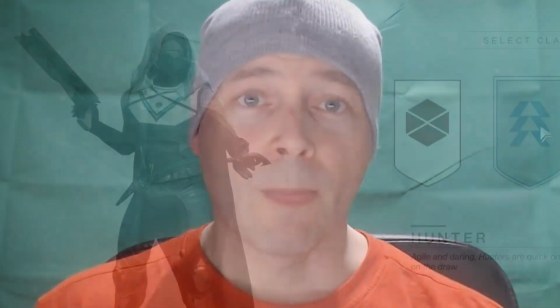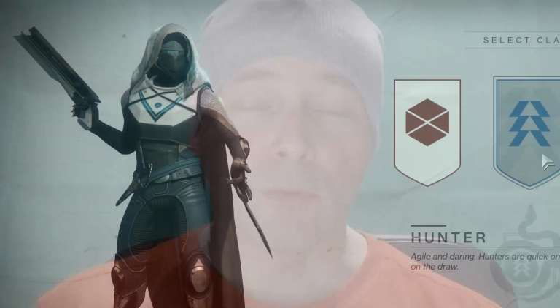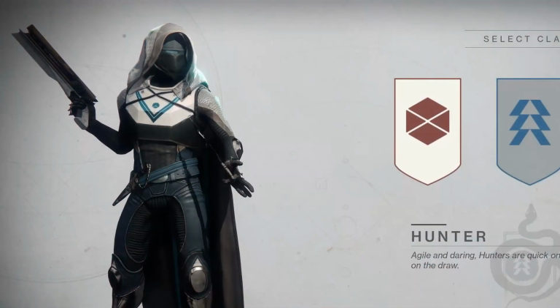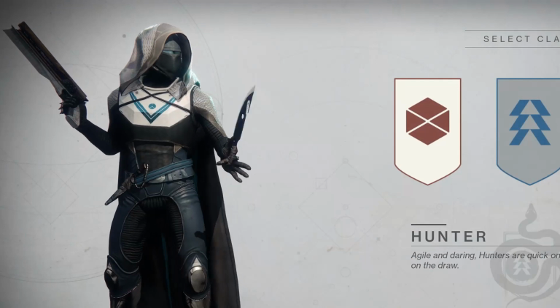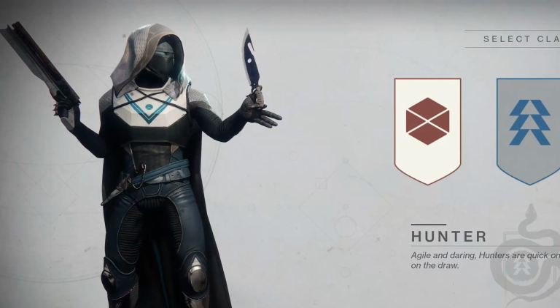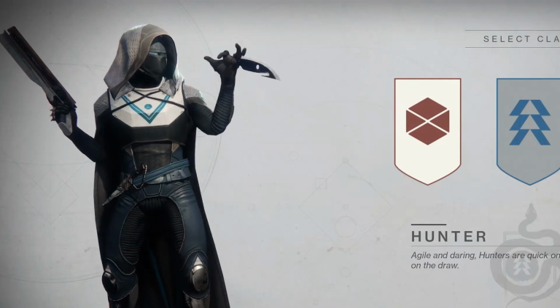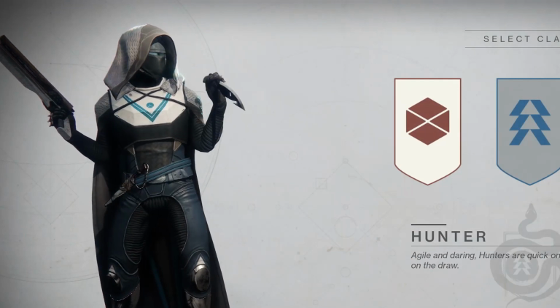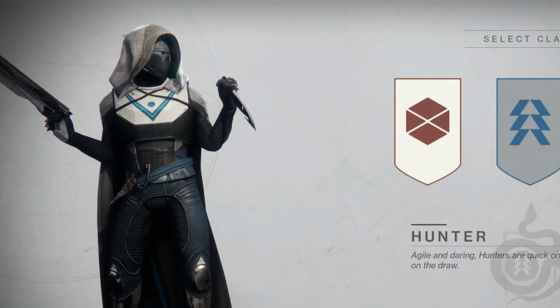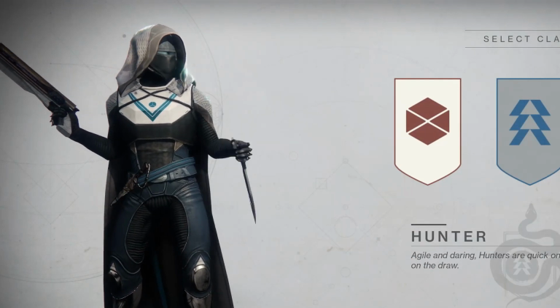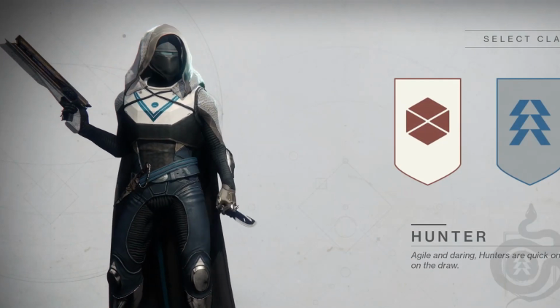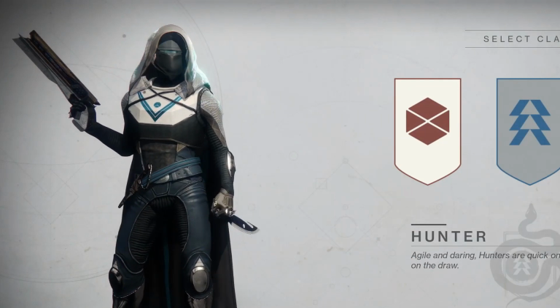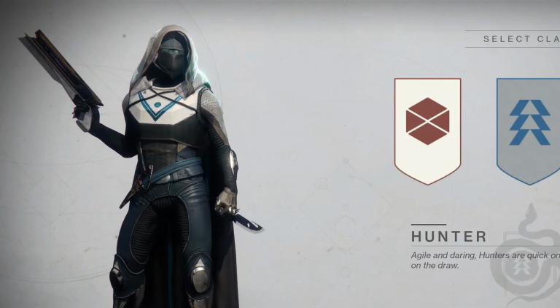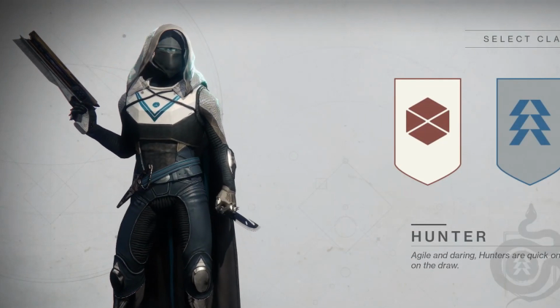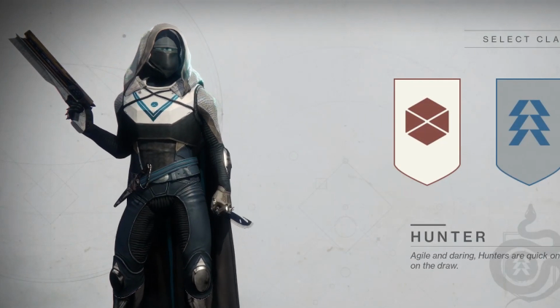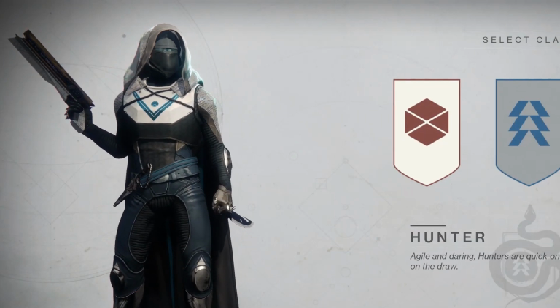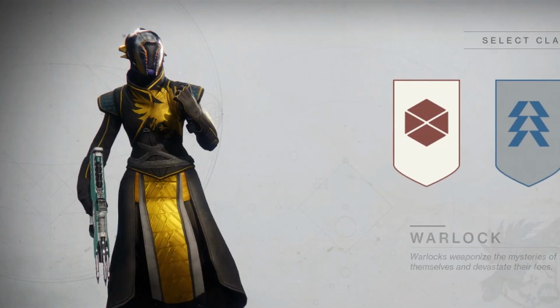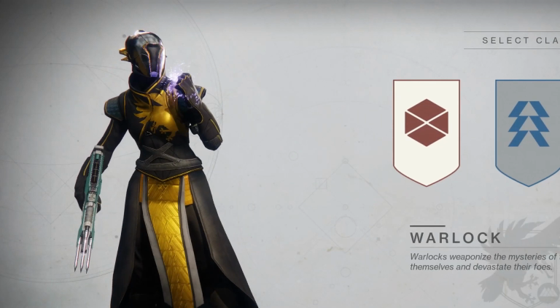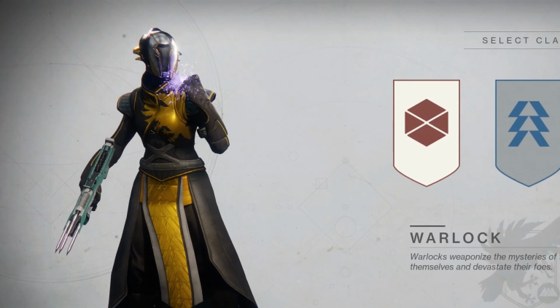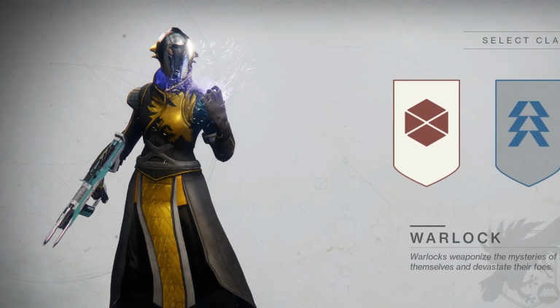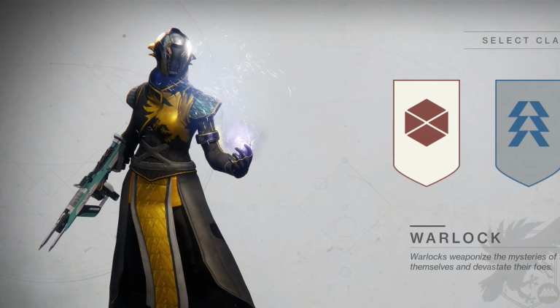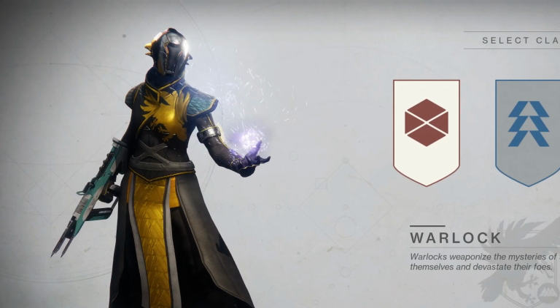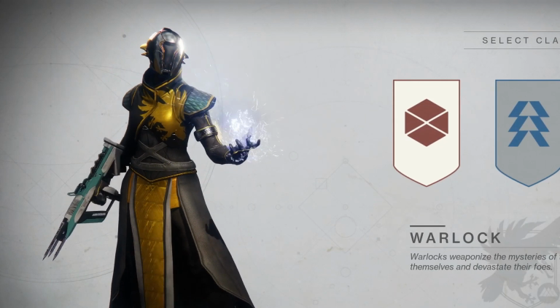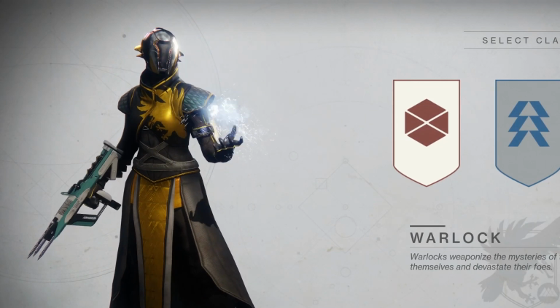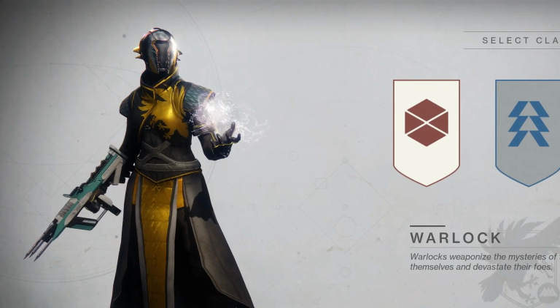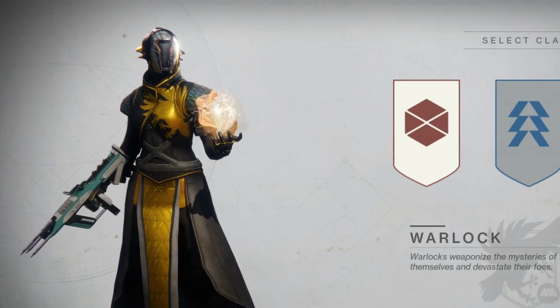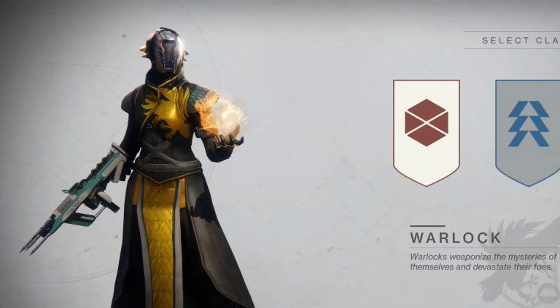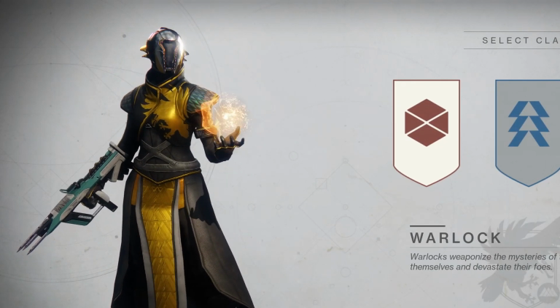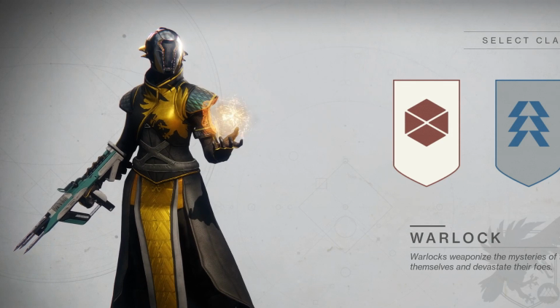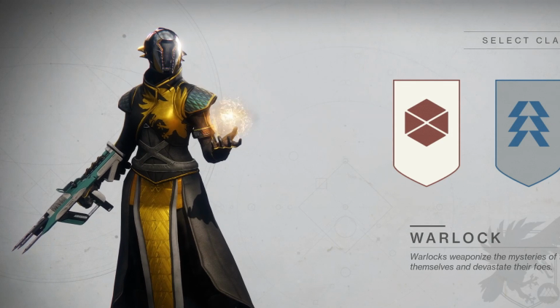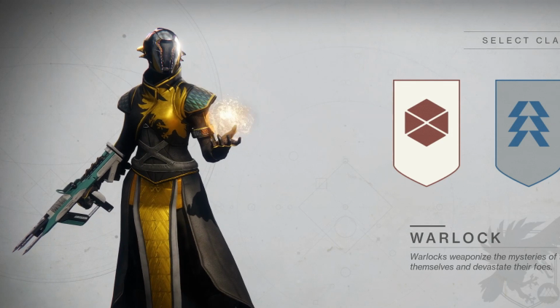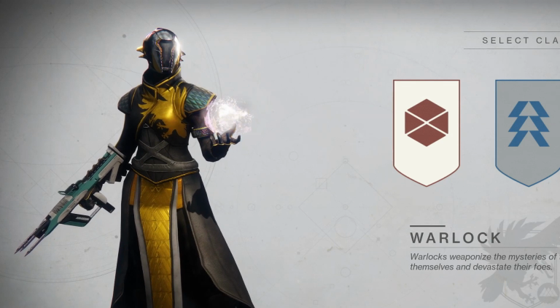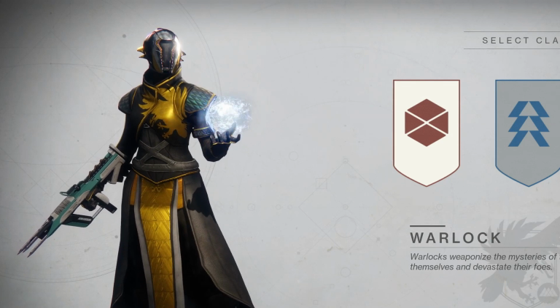There were a few problems with Destiny 2 which I've managed to overcome, so I might do a video on that in the future, I'm not sure.